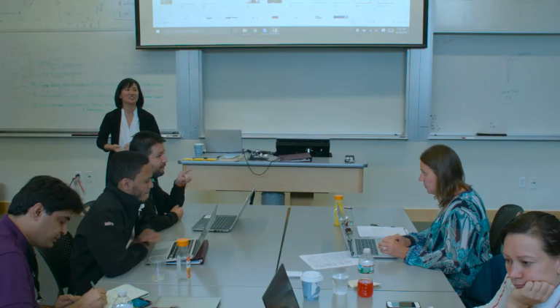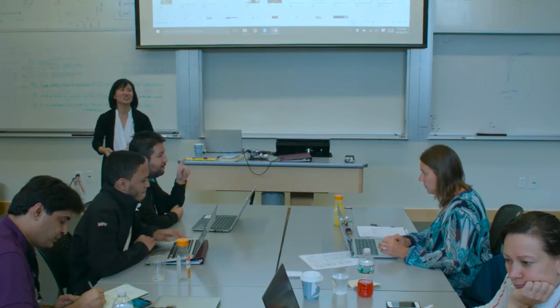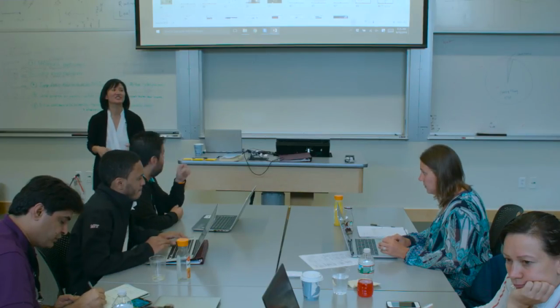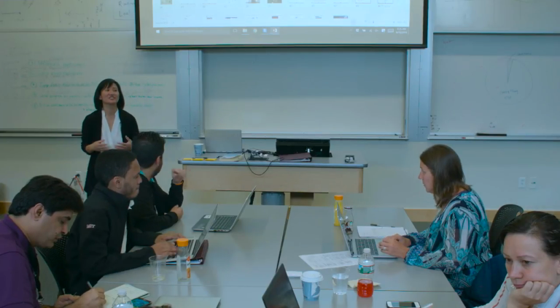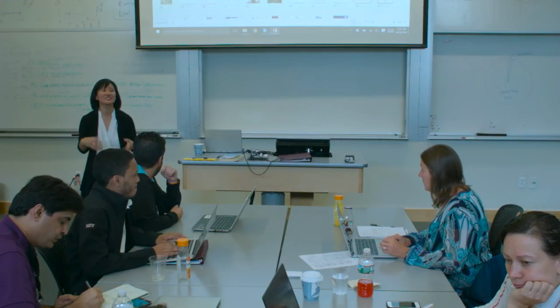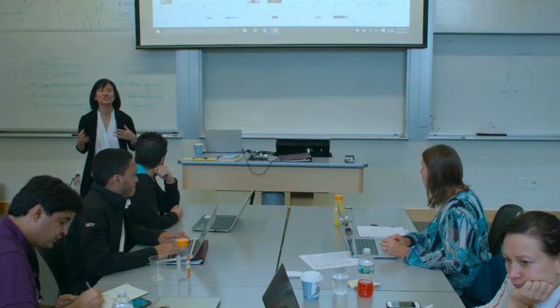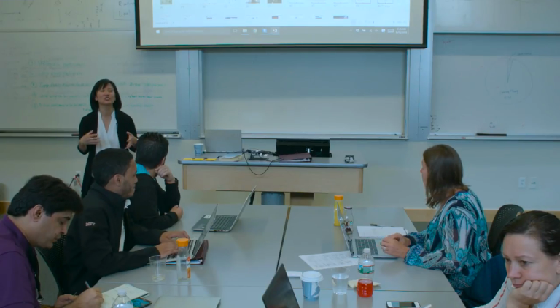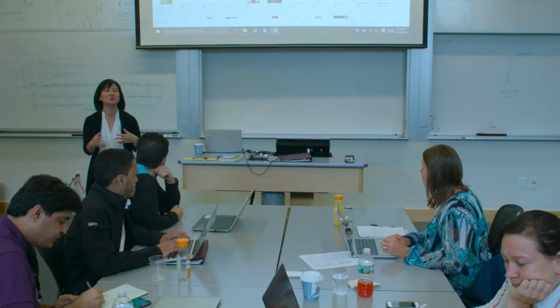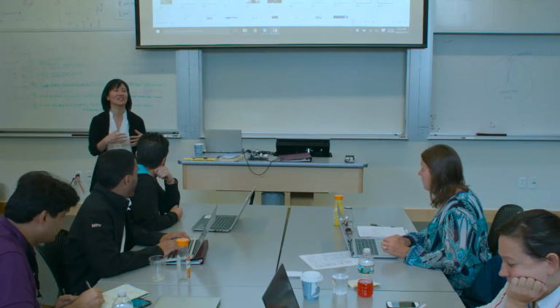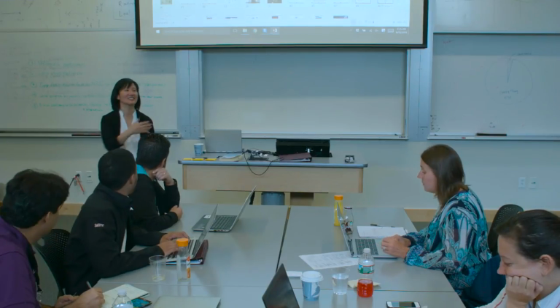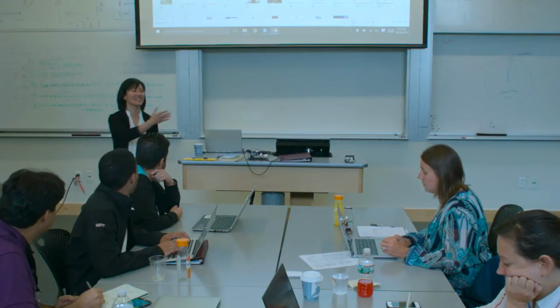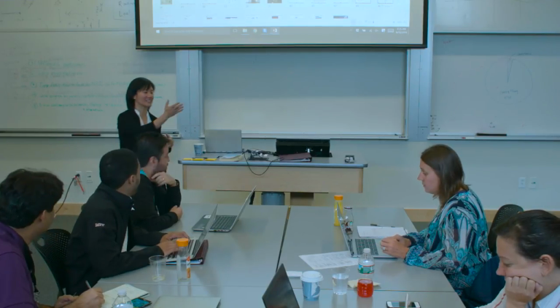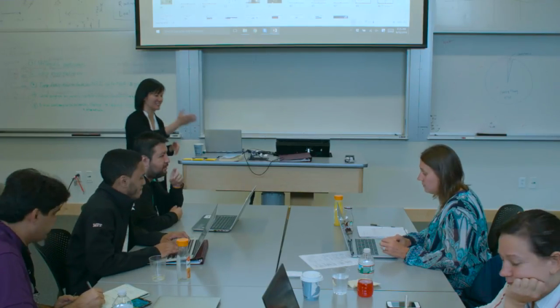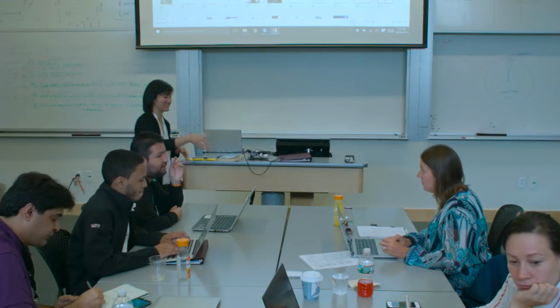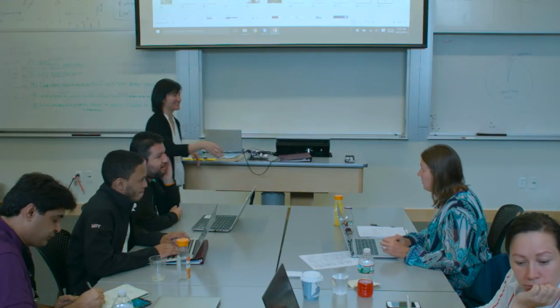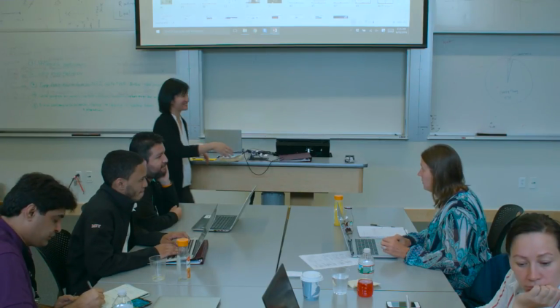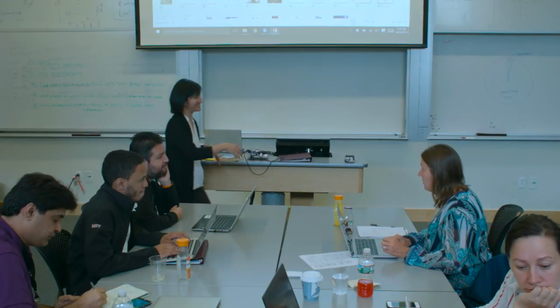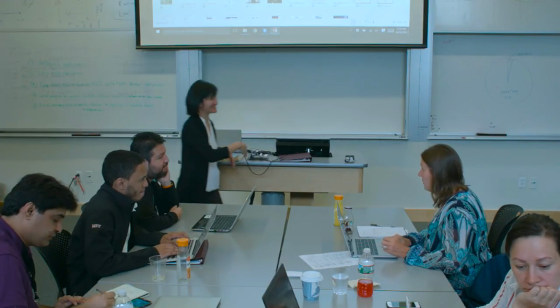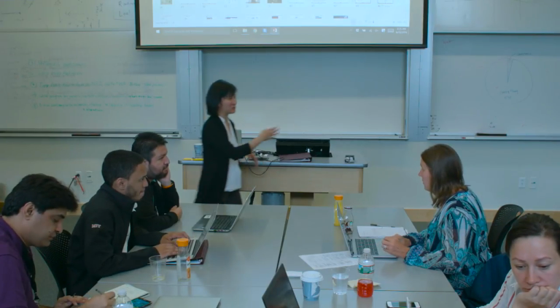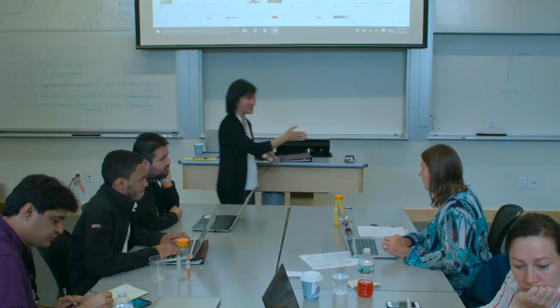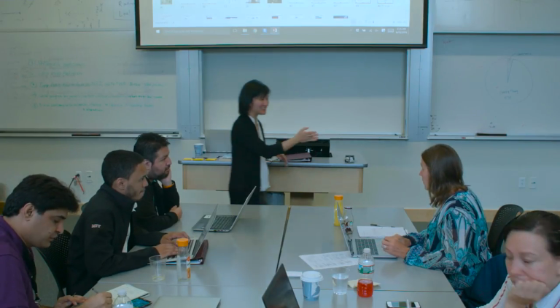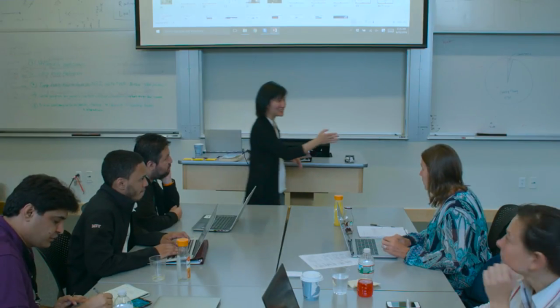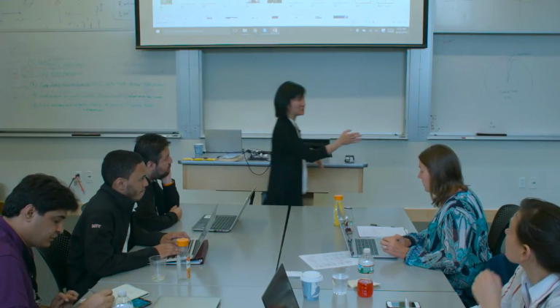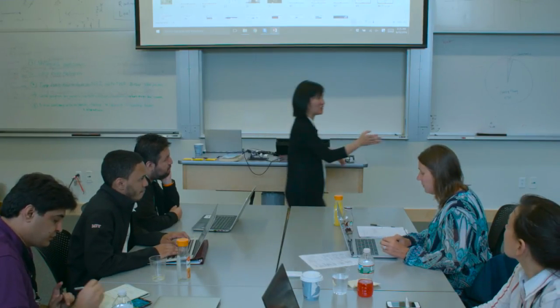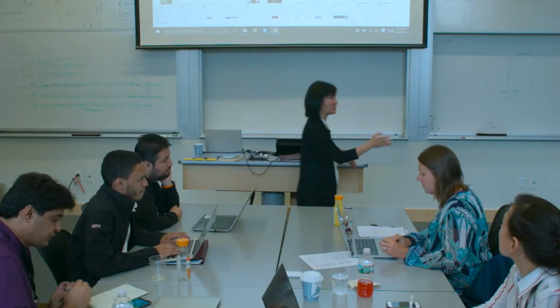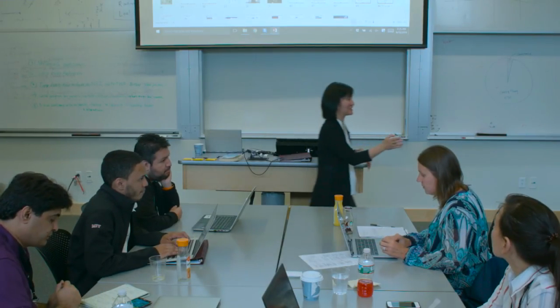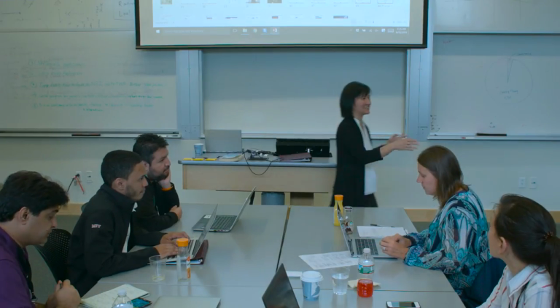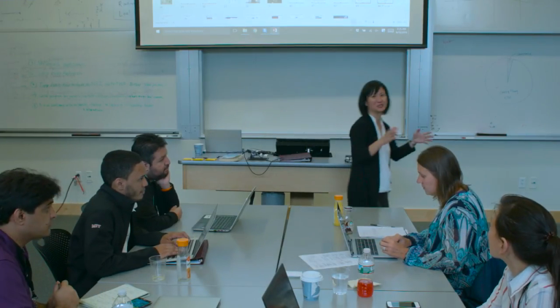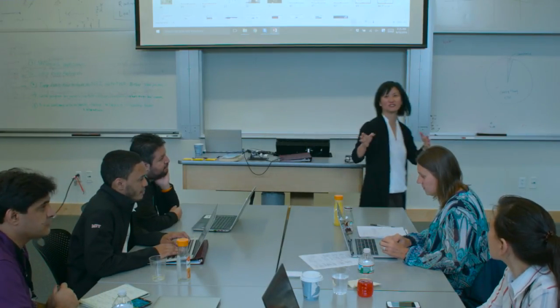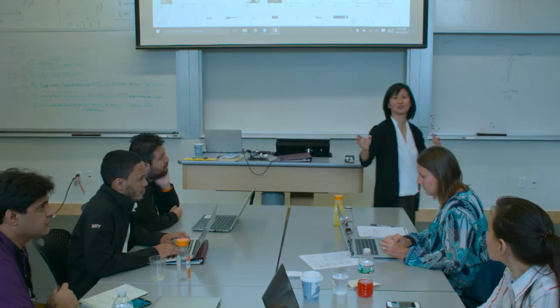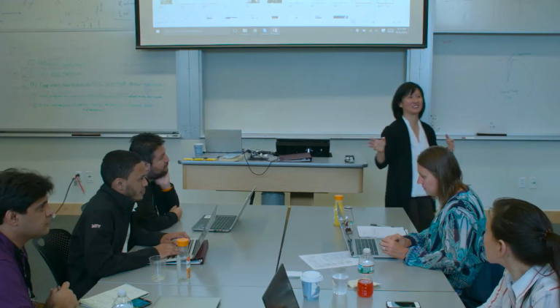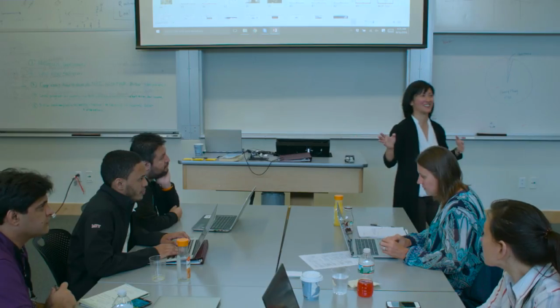So let's do some sharing. Do you want to start or do you not want to start? Does someone else want to start?